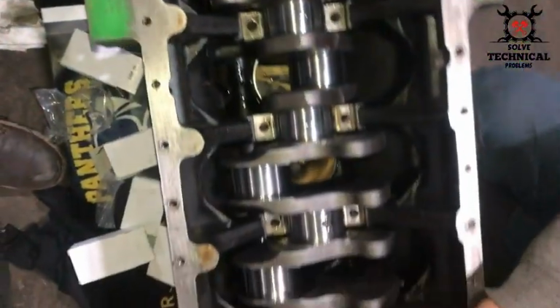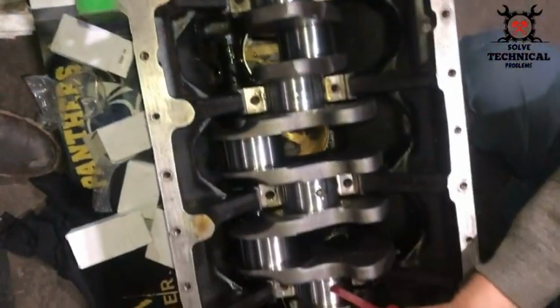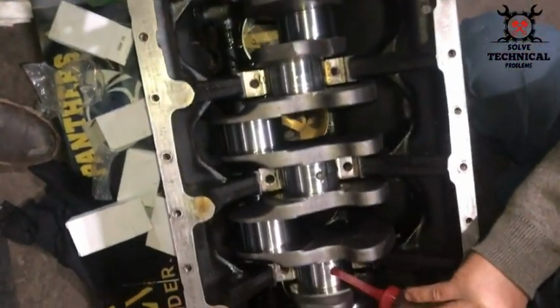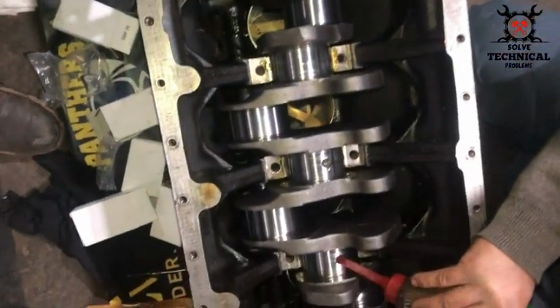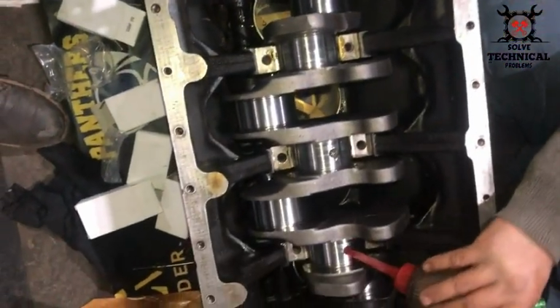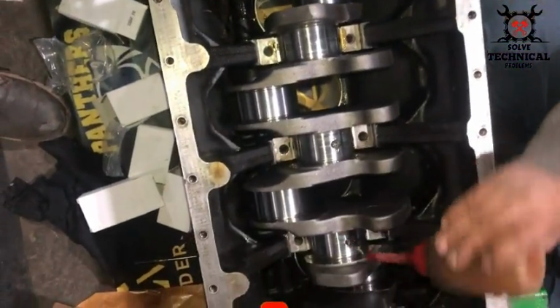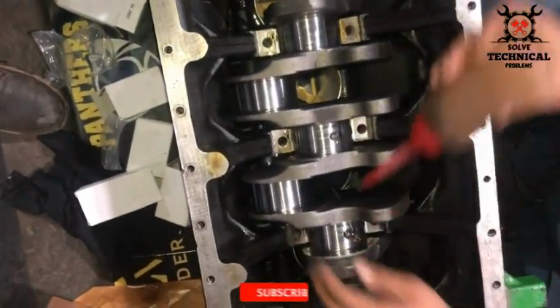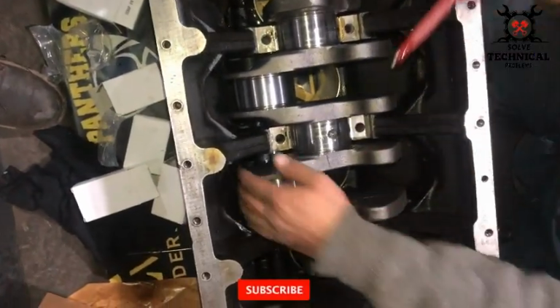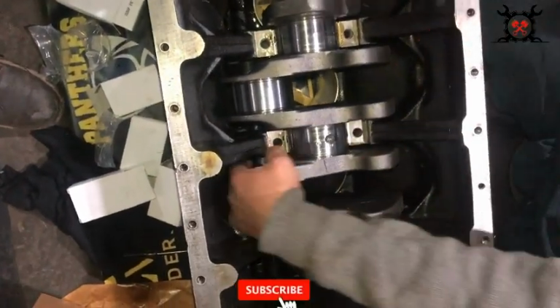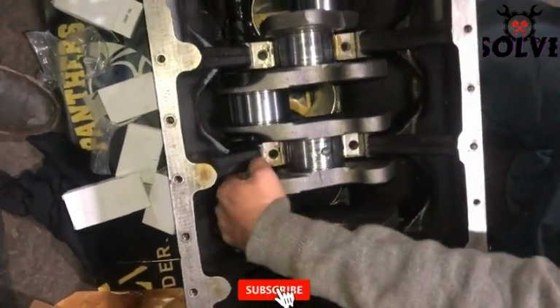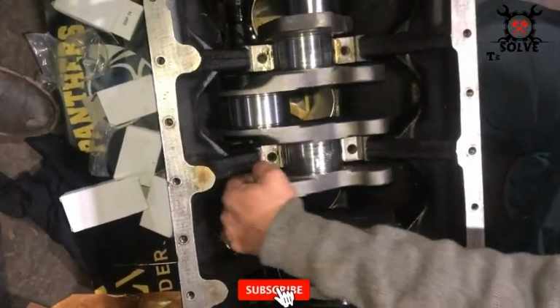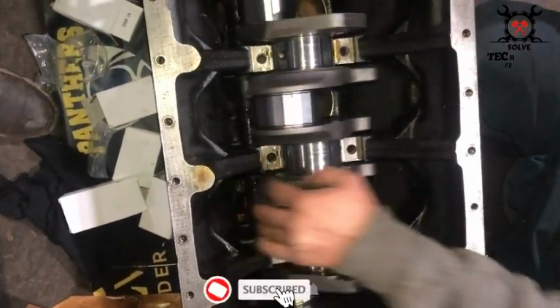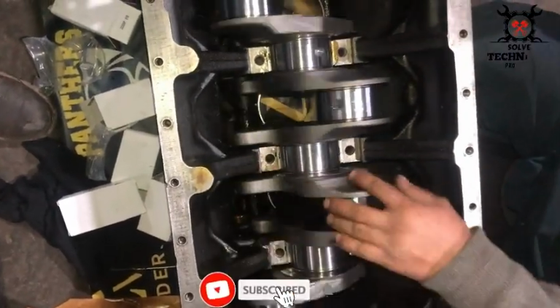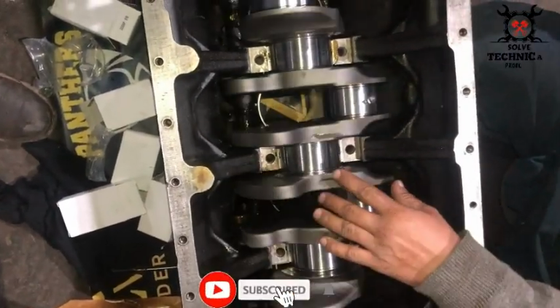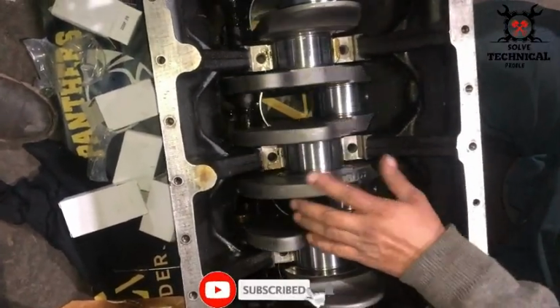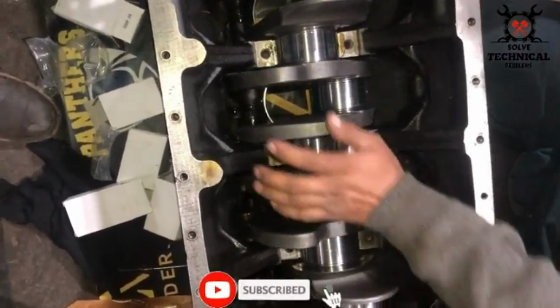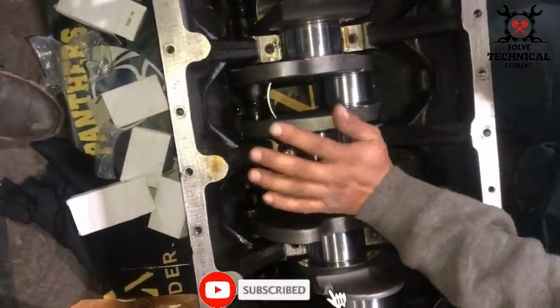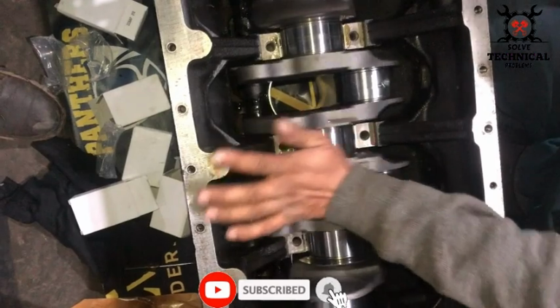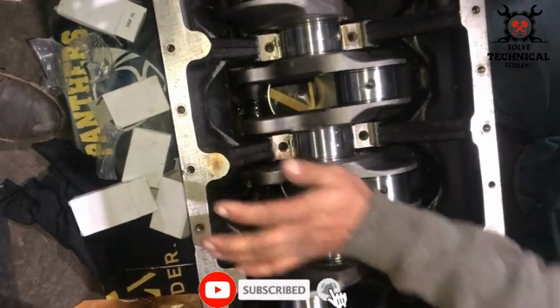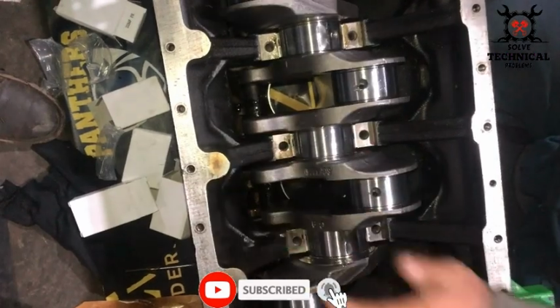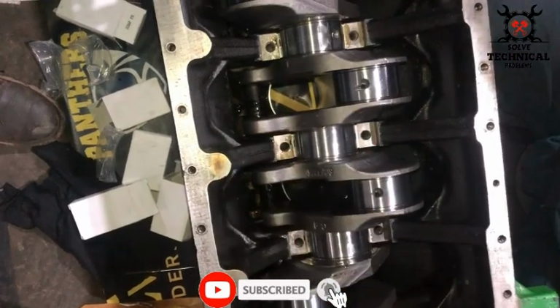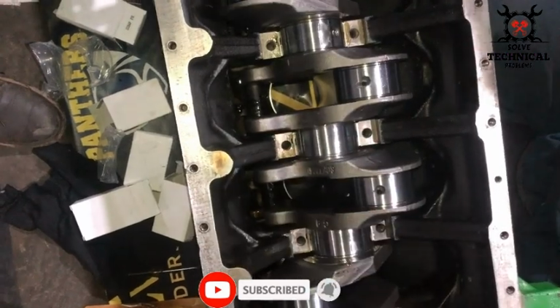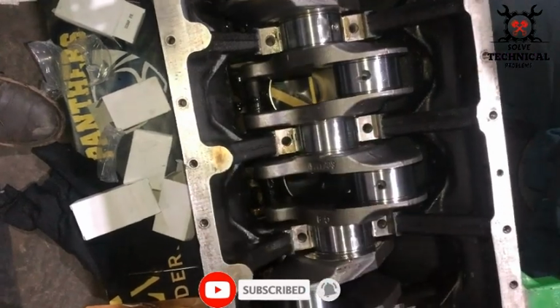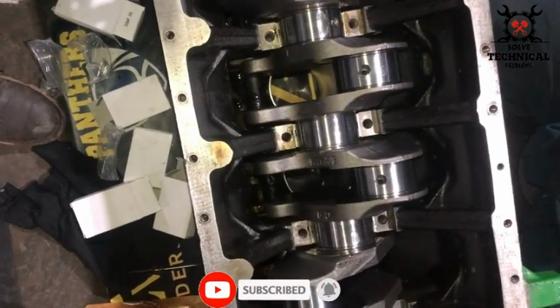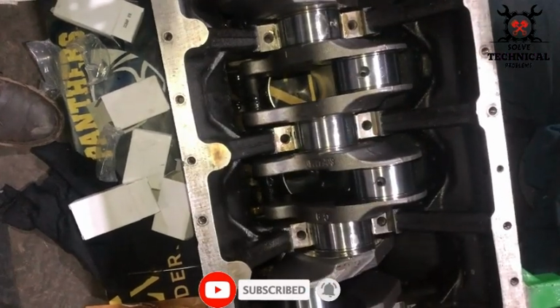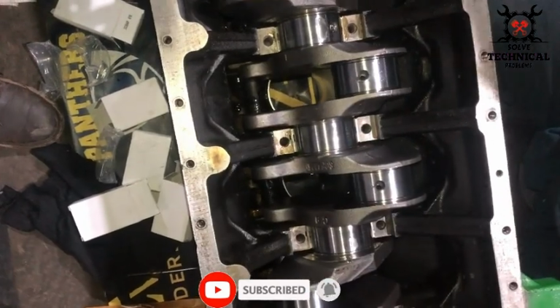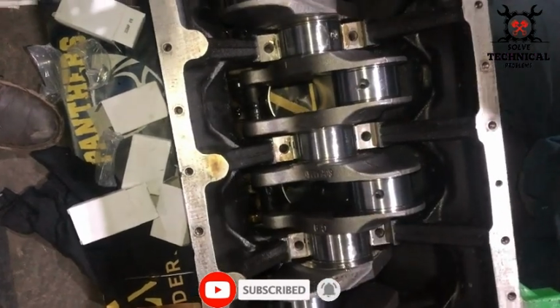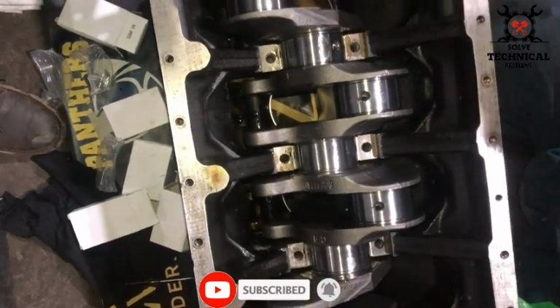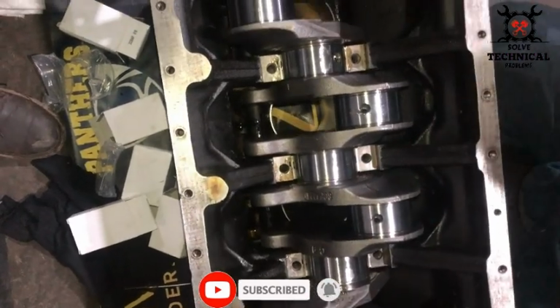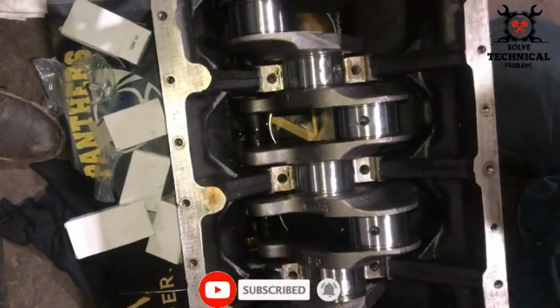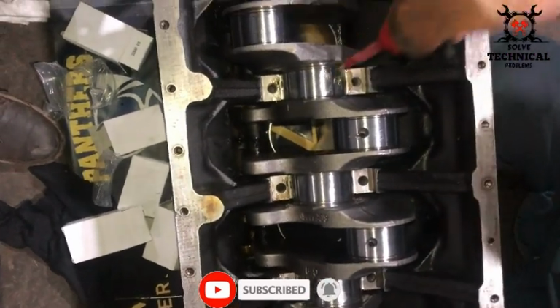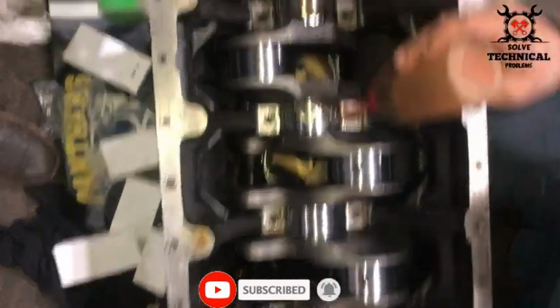Now the crank is placed inside the block.